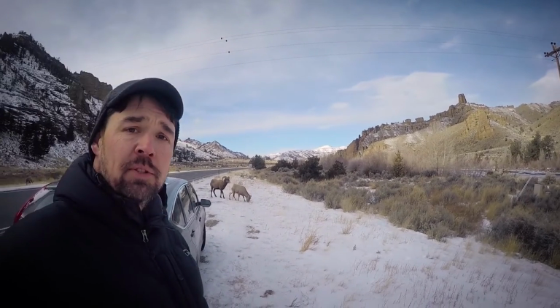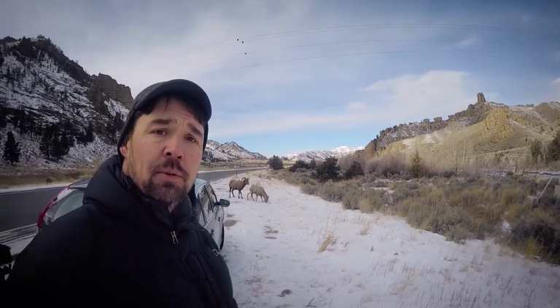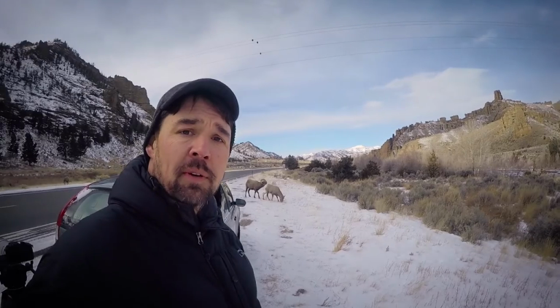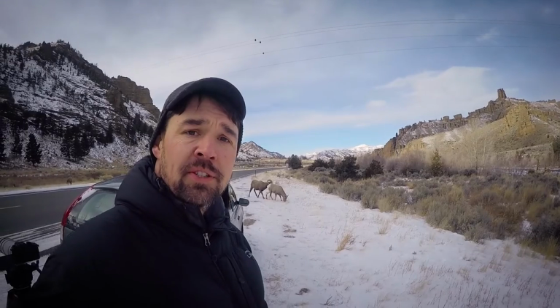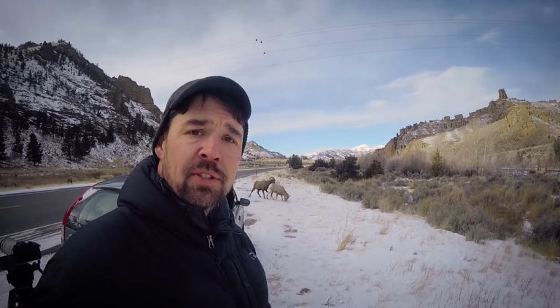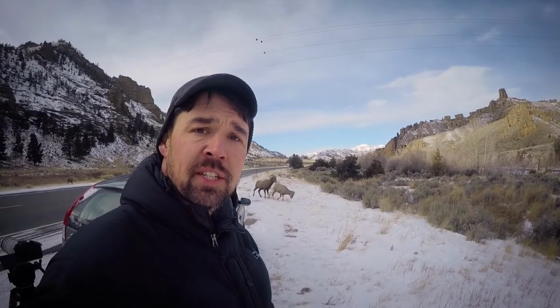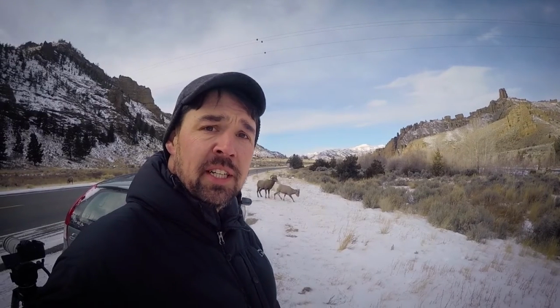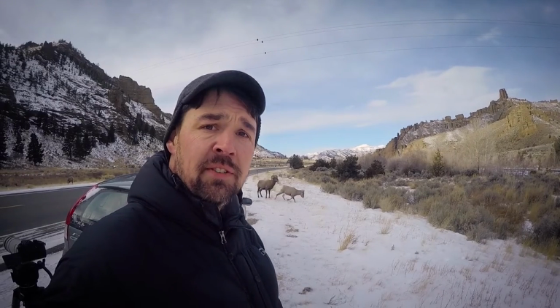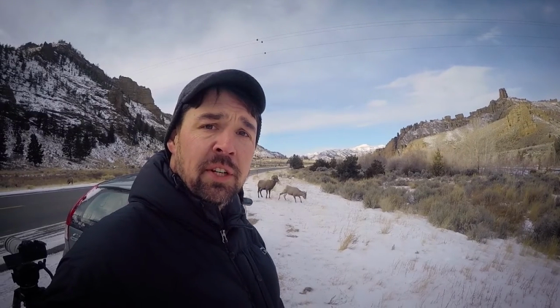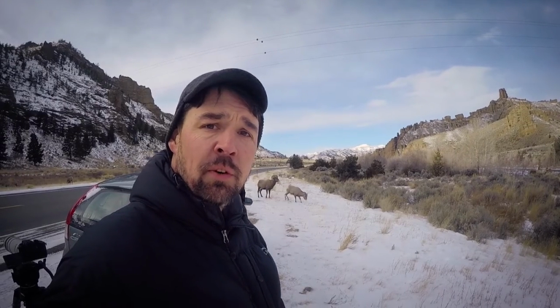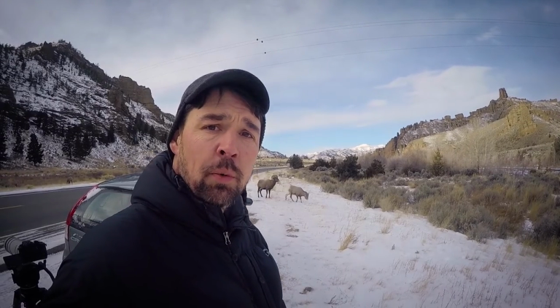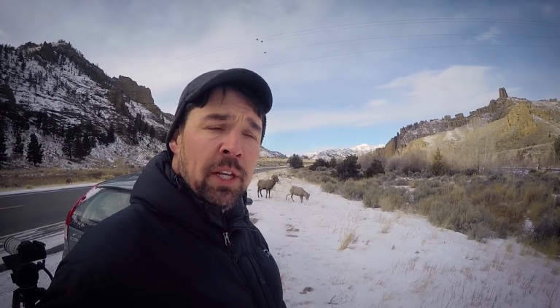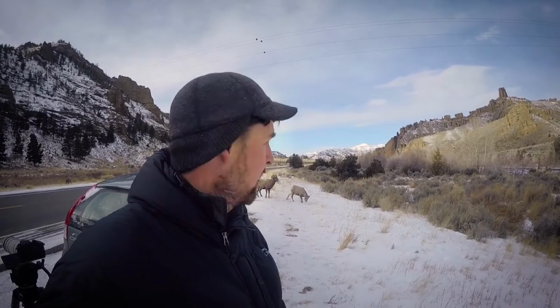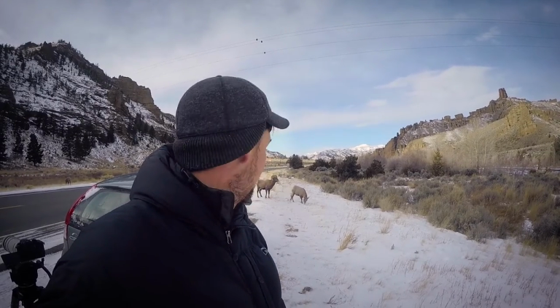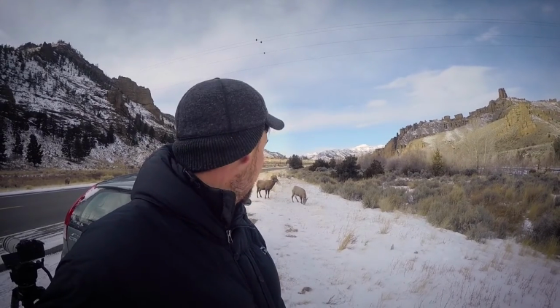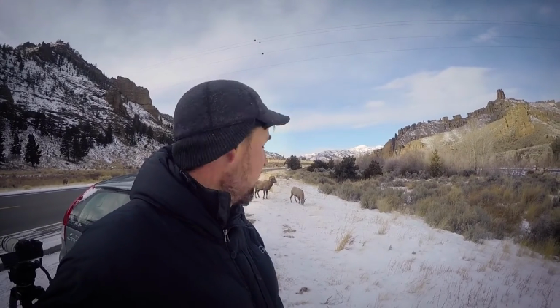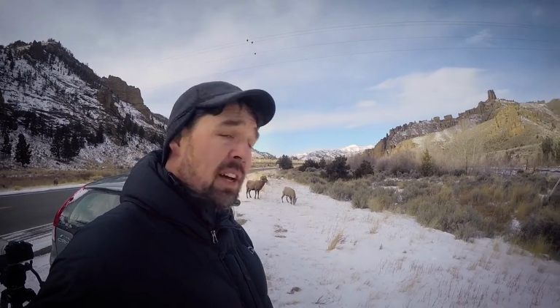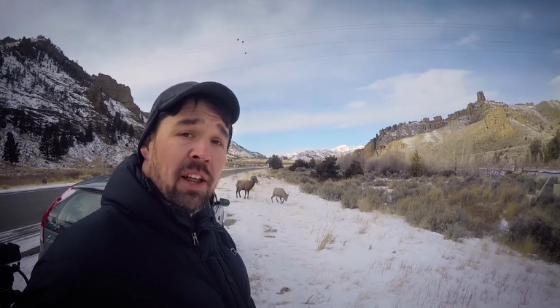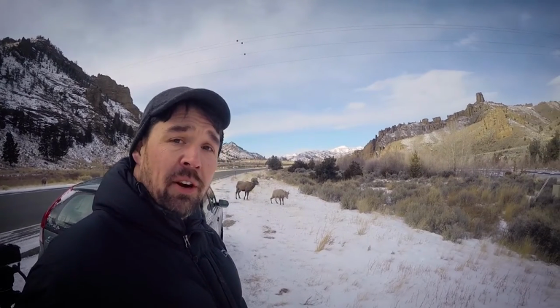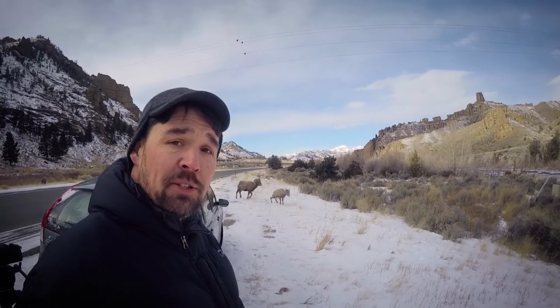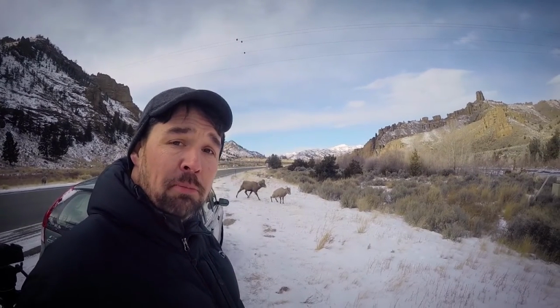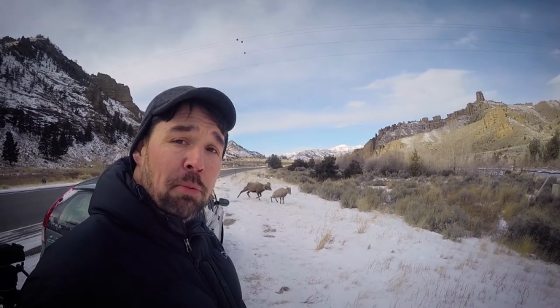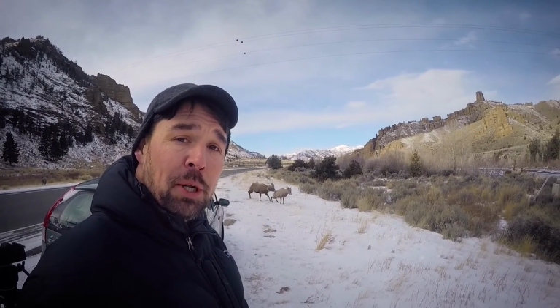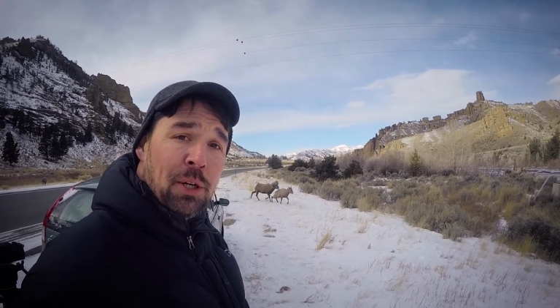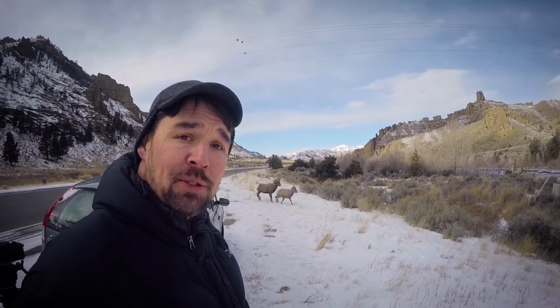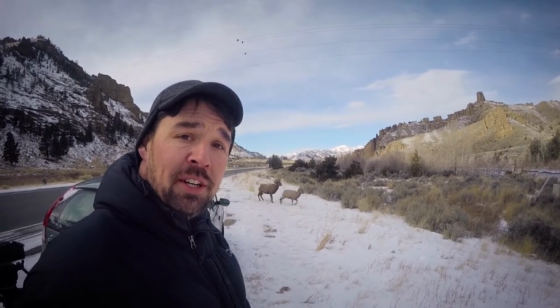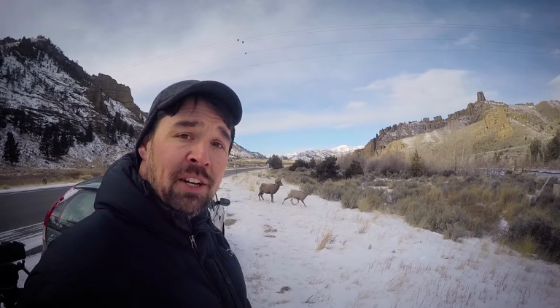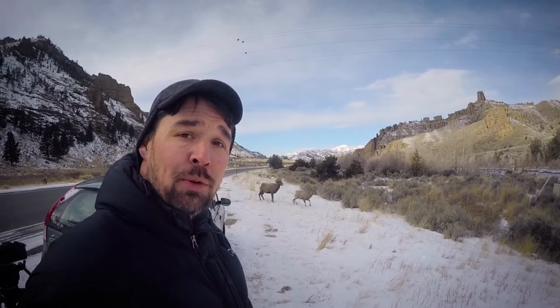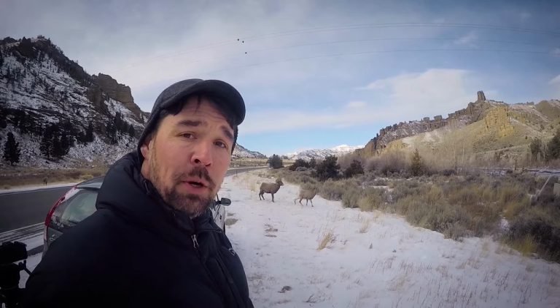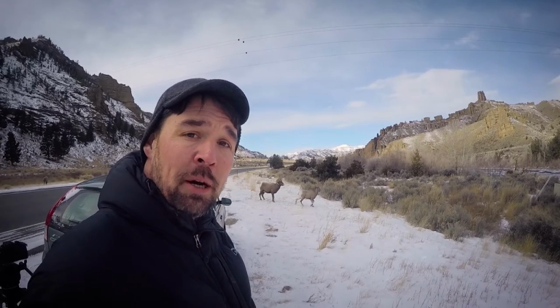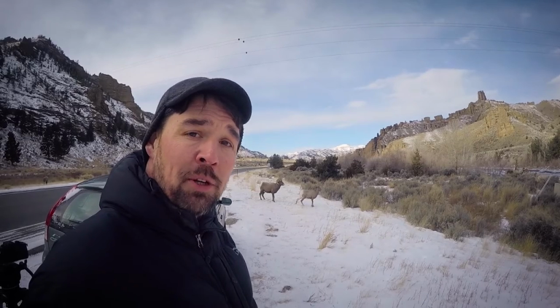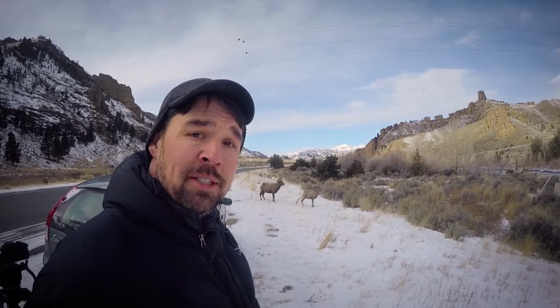As you can see, if you can hear over the wind, they are actually pretty close and not too worried about humans.